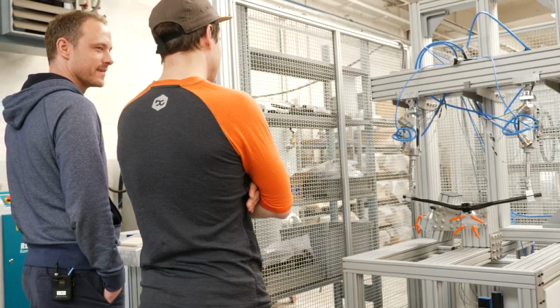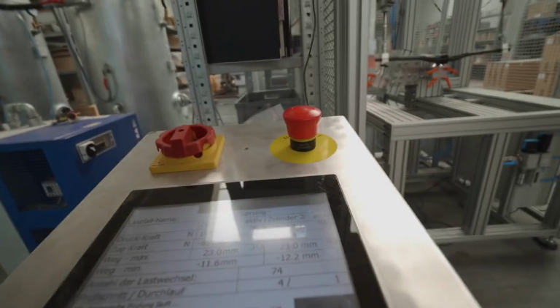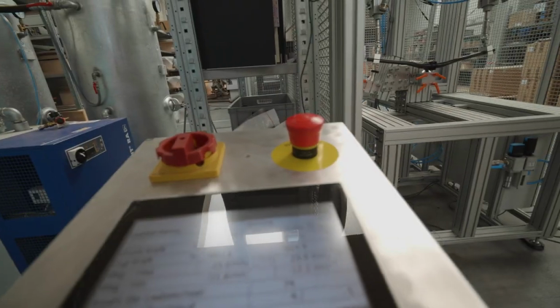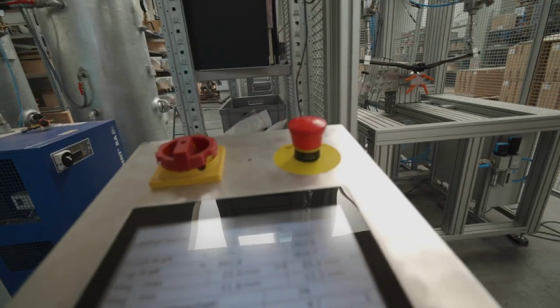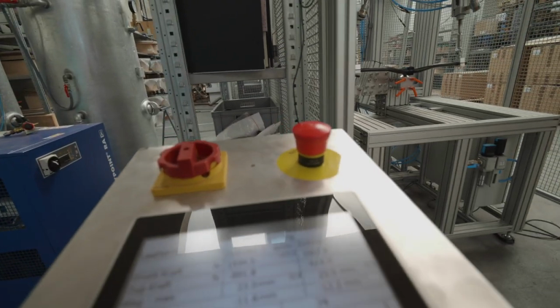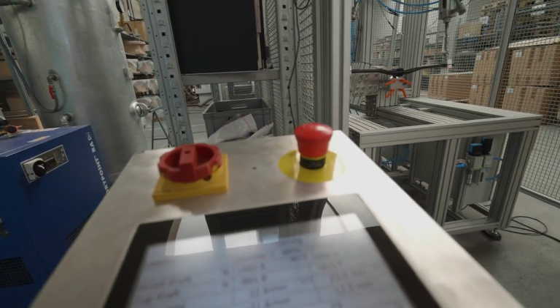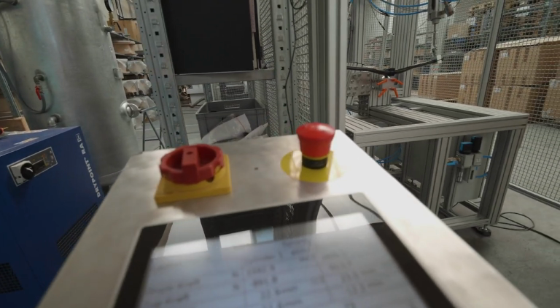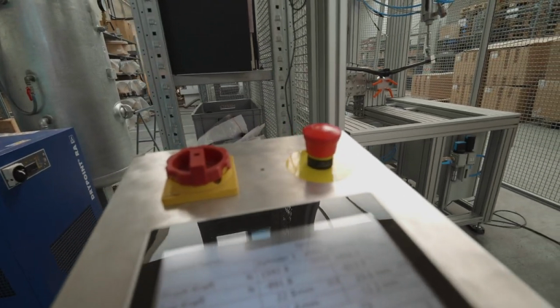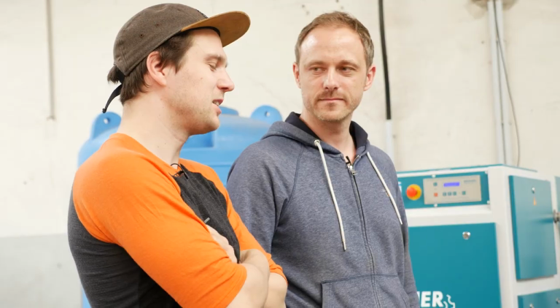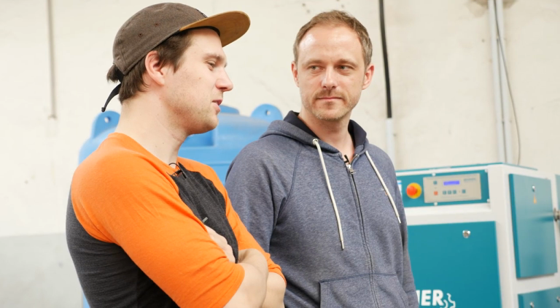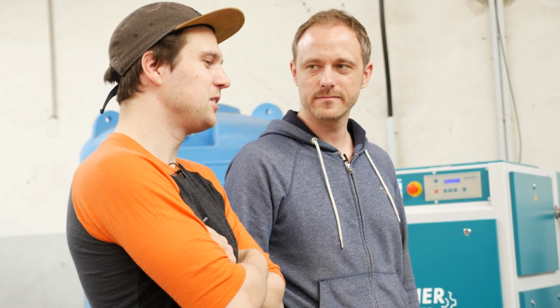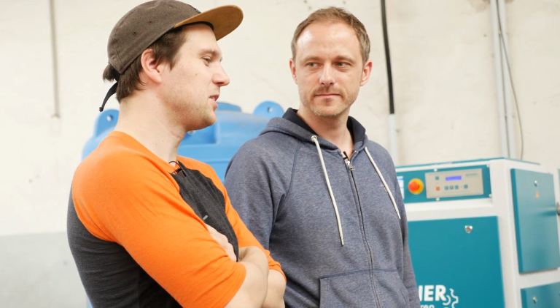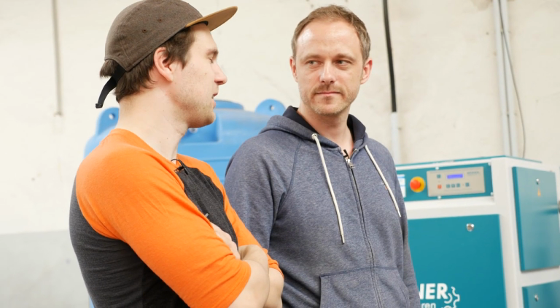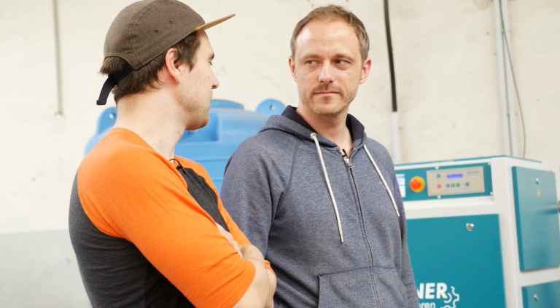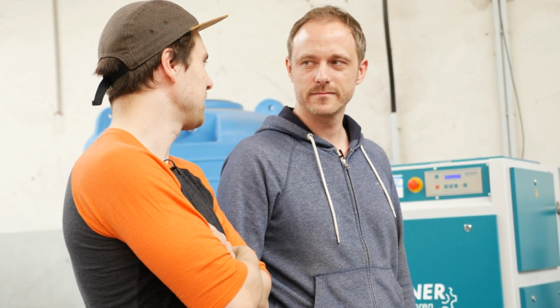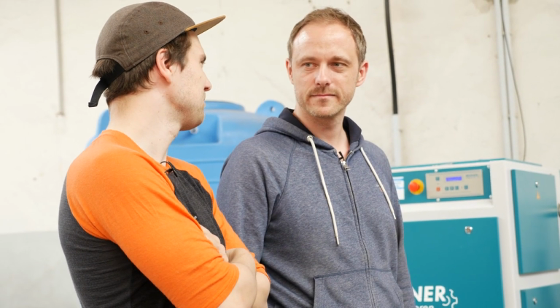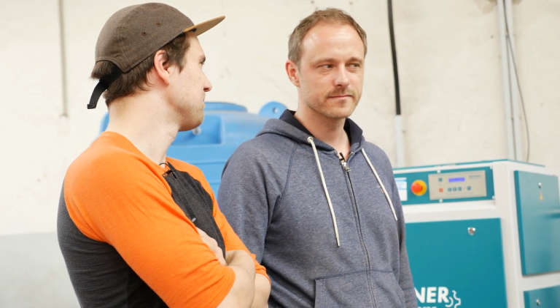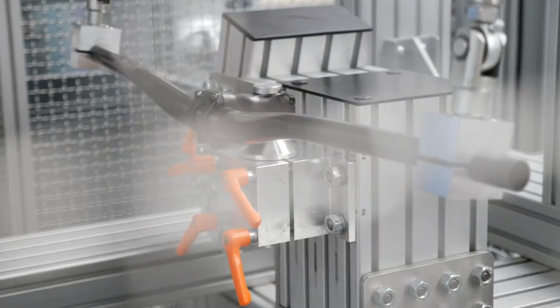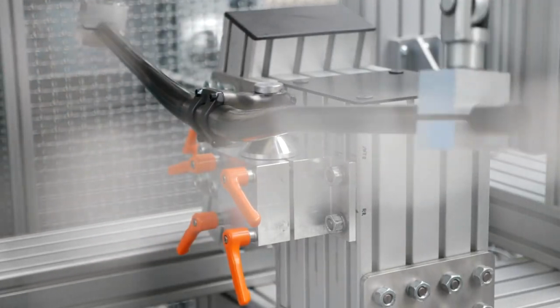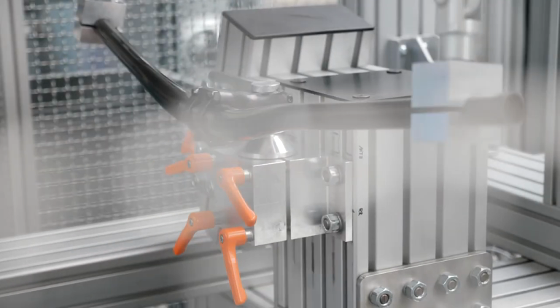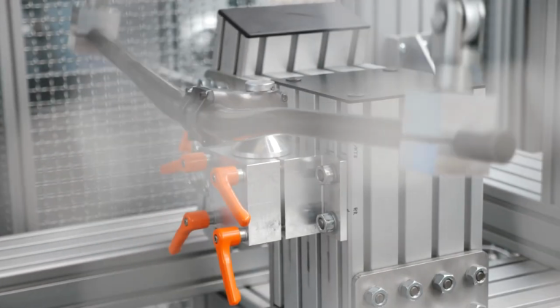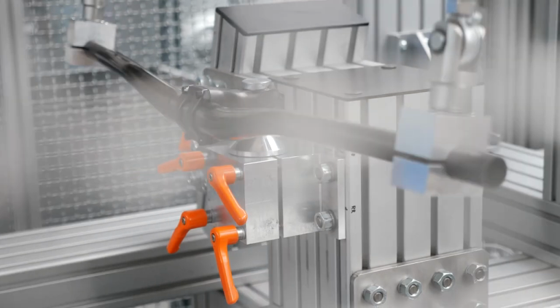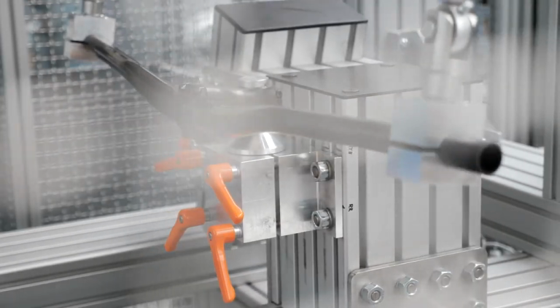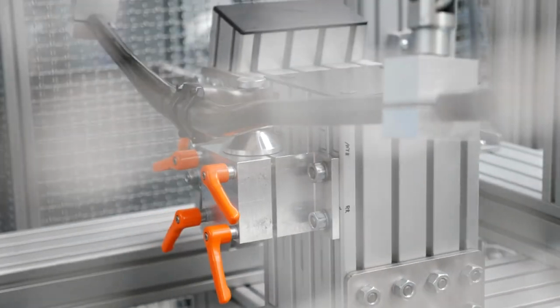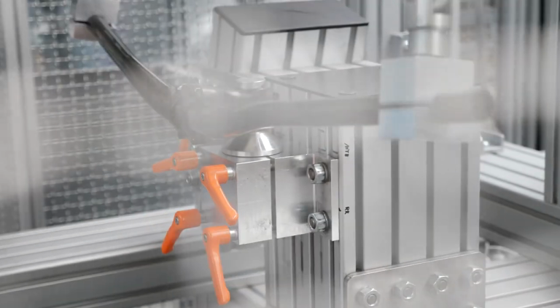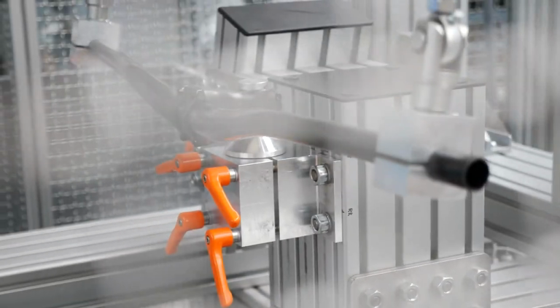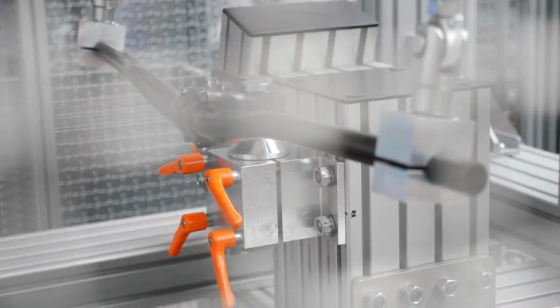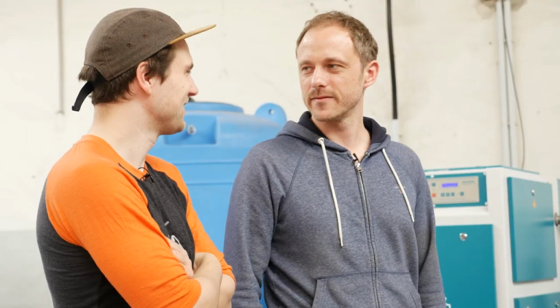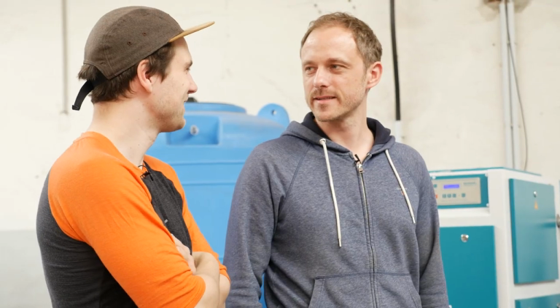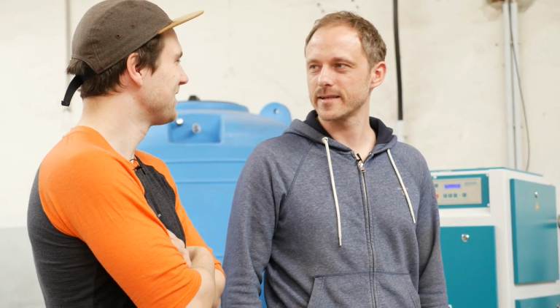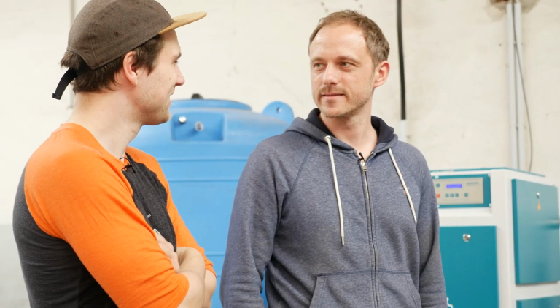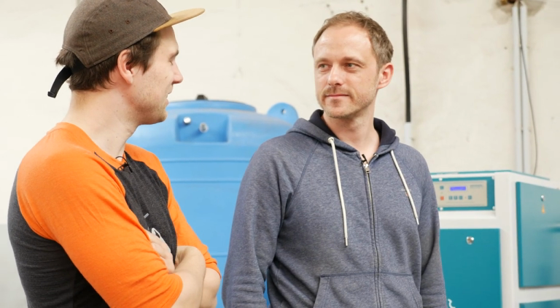Würdest du sagen, ein Carbon-Lenker ist definitiv sicherer als ein Alu-Lenker? Wenn er gut gemacht ist, ja. Also euer ist sicherer? Unser ist einer von den sicheren.